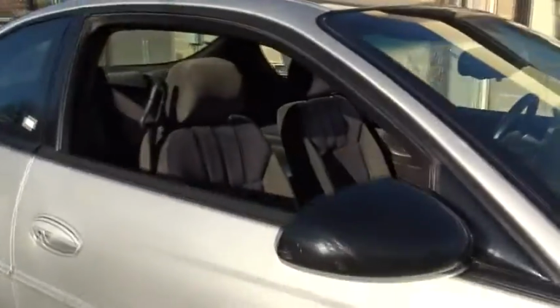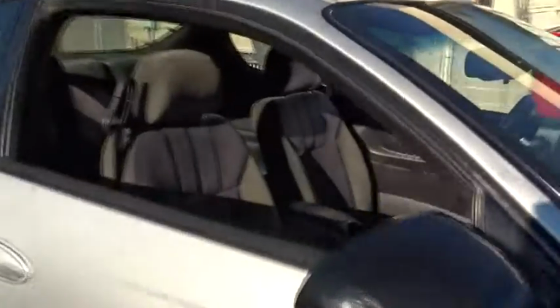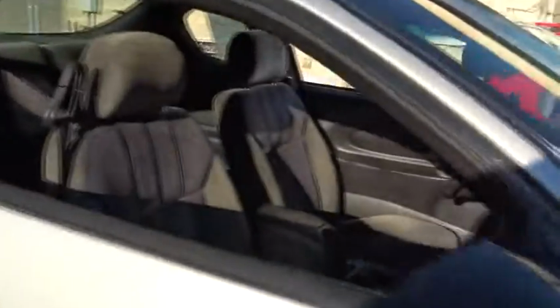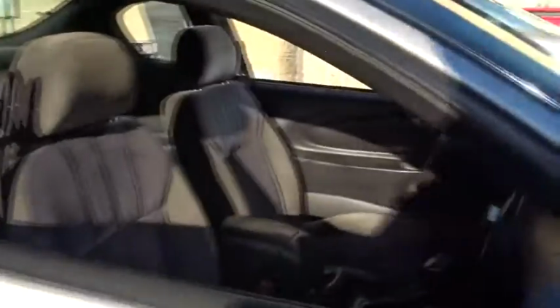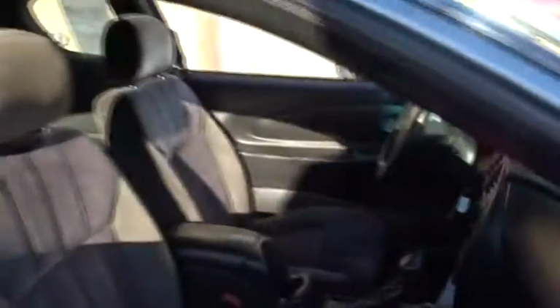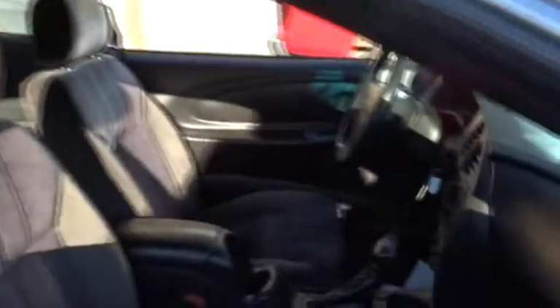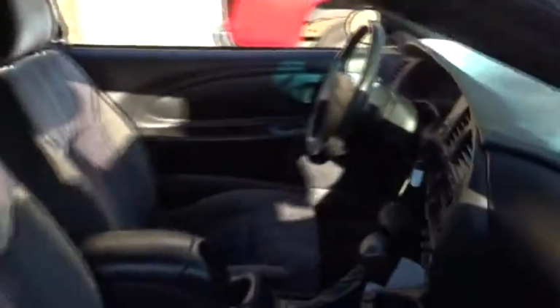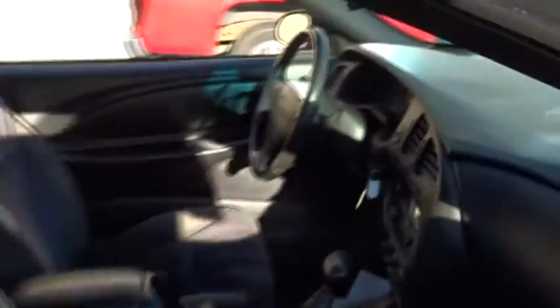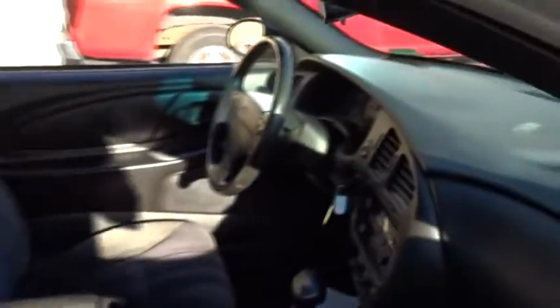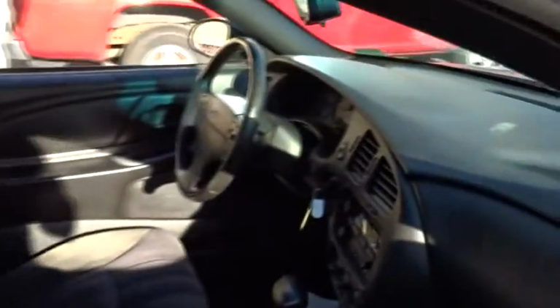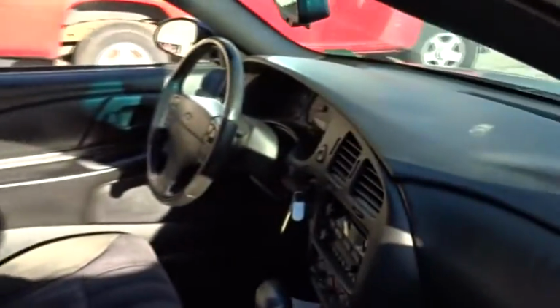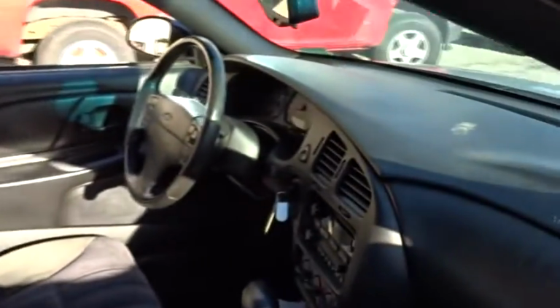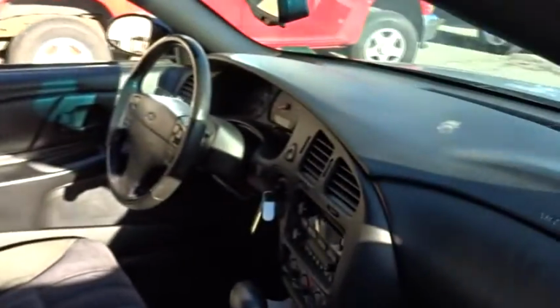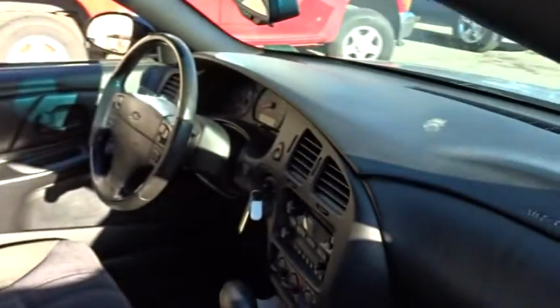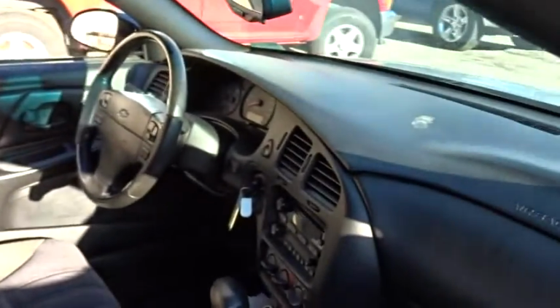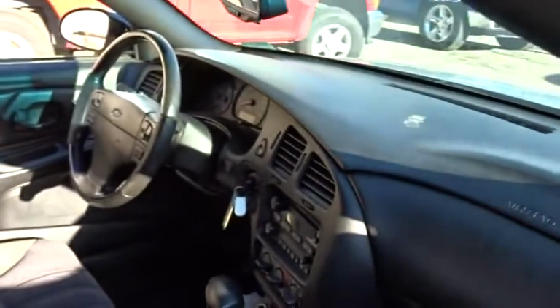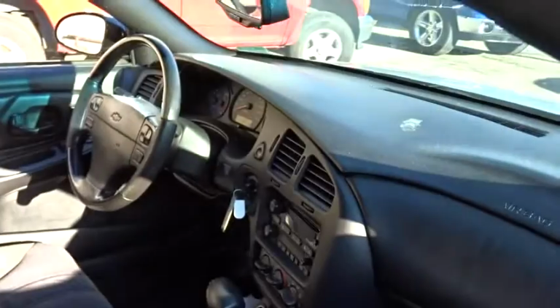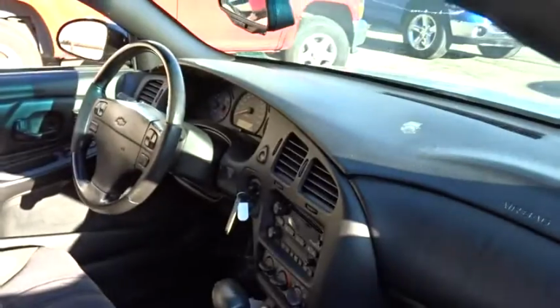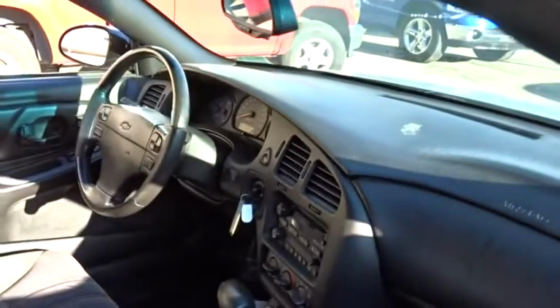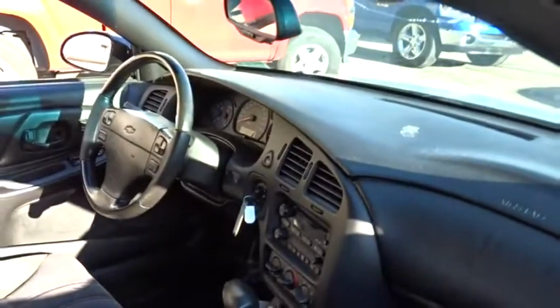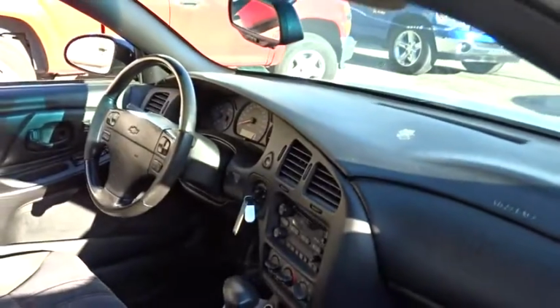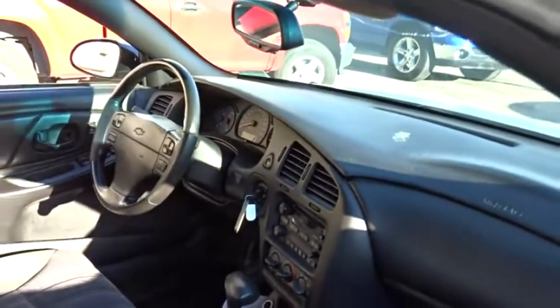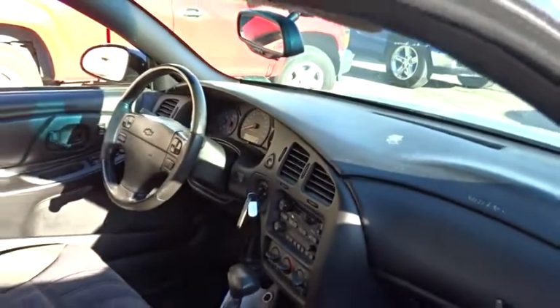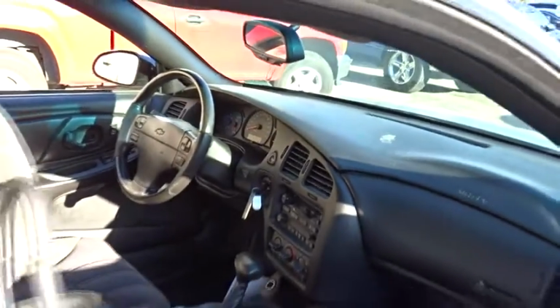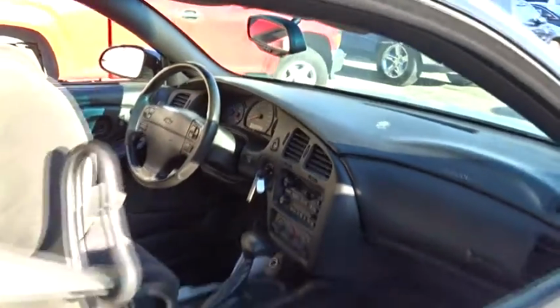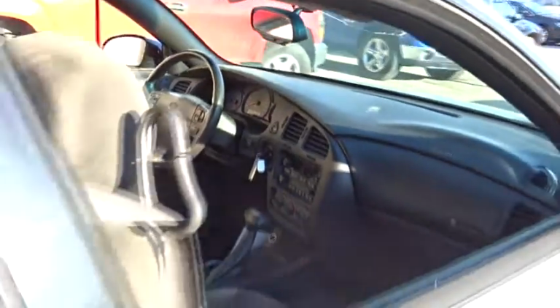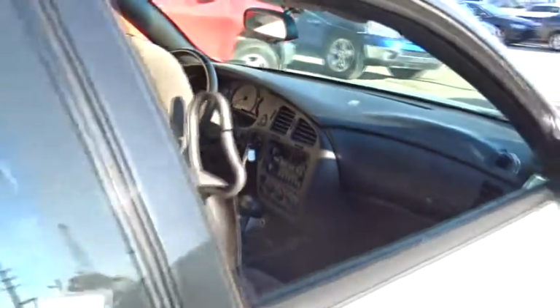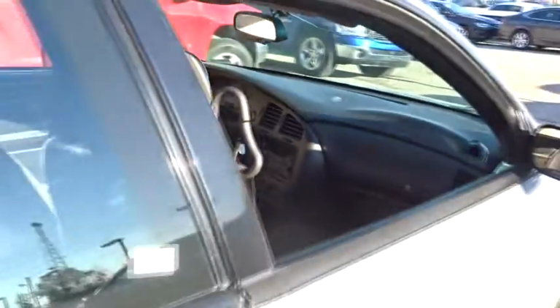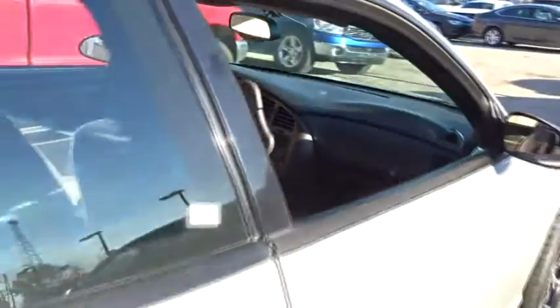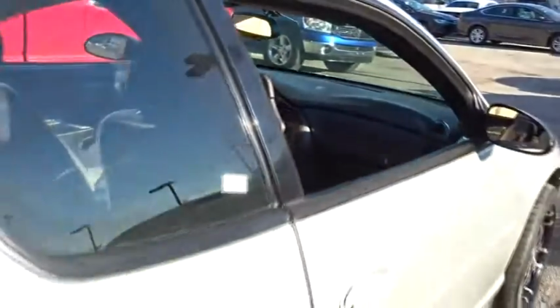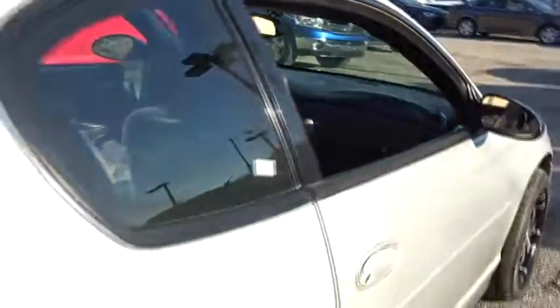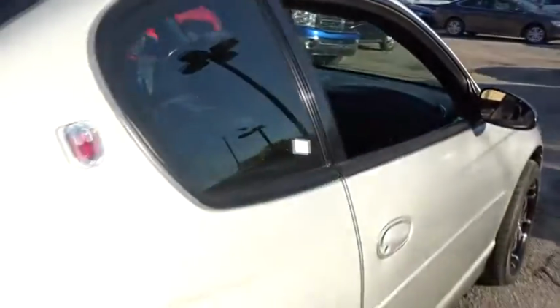This vehicle has less than 150,000 miles. Here are some of this vehicle's great options.